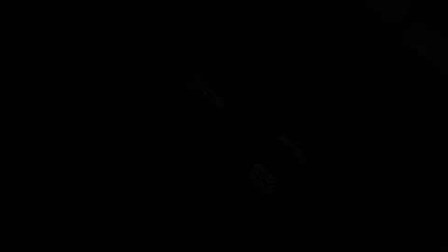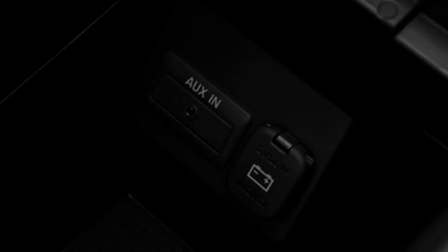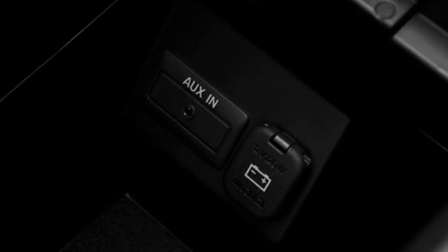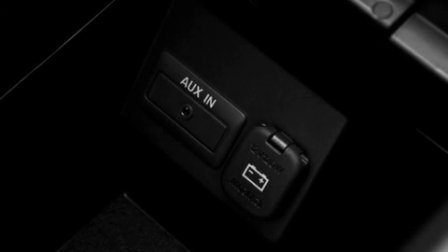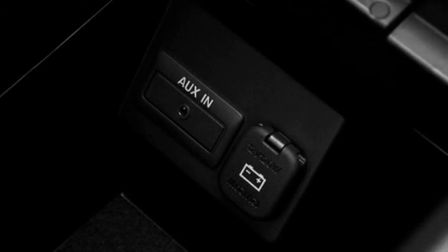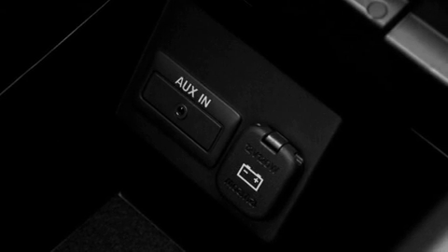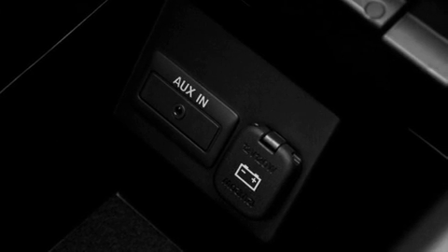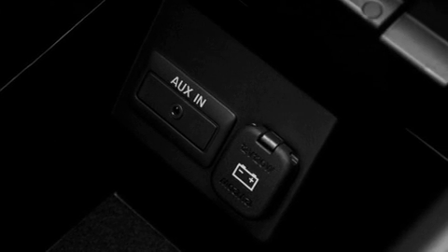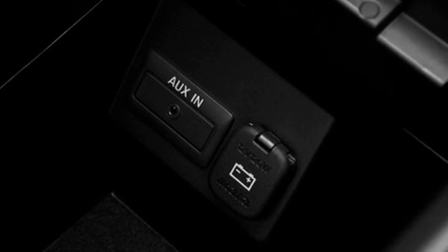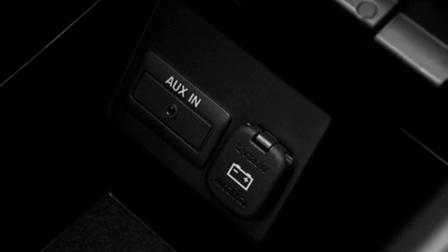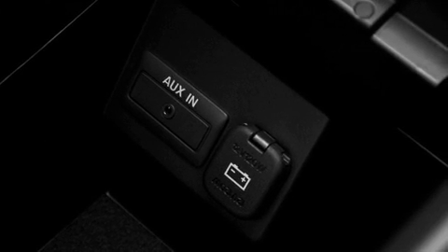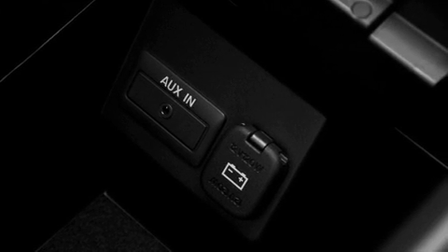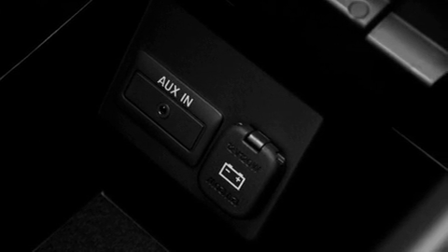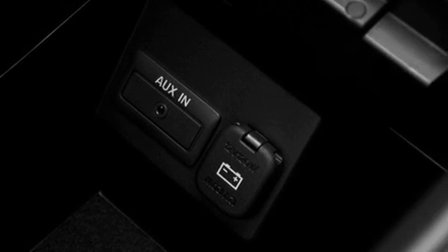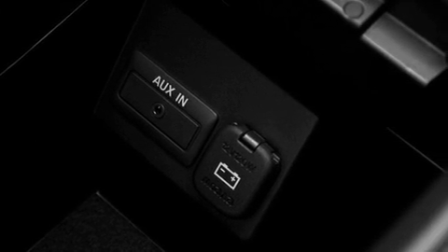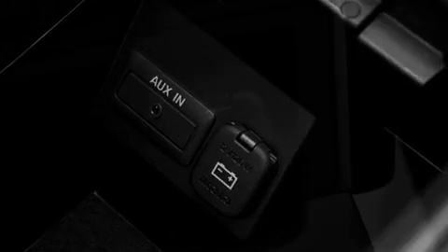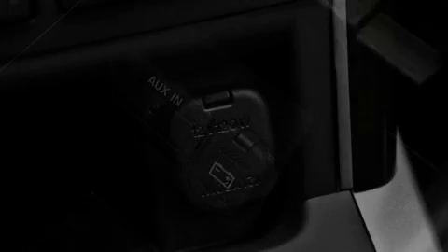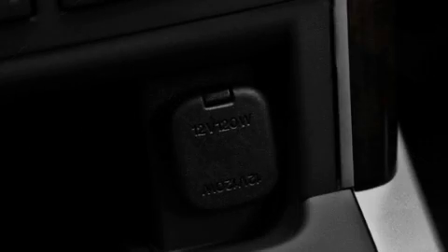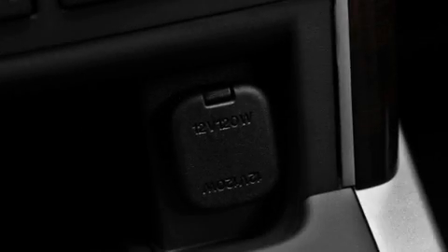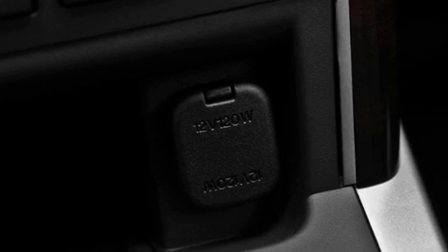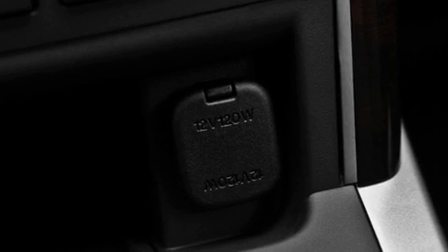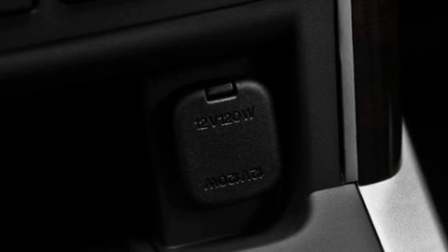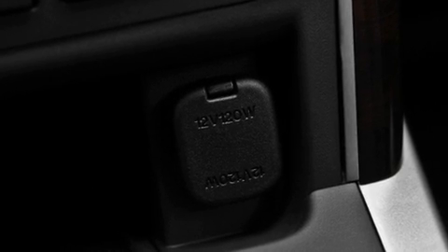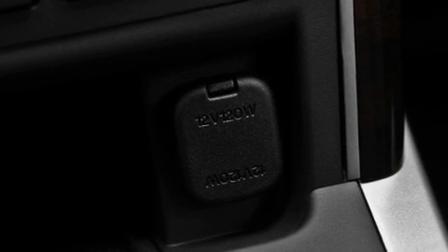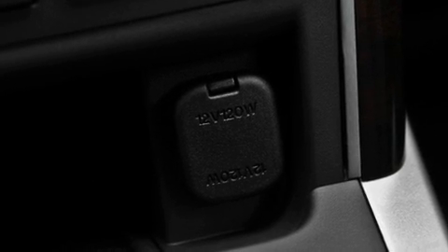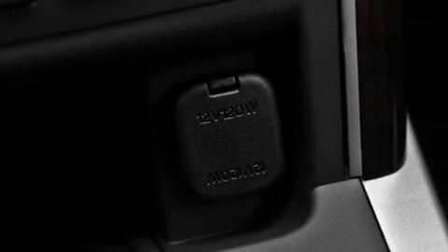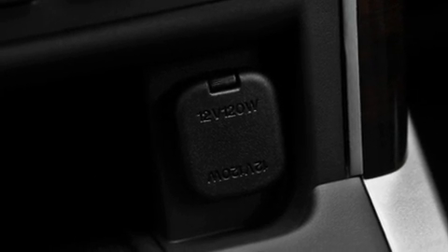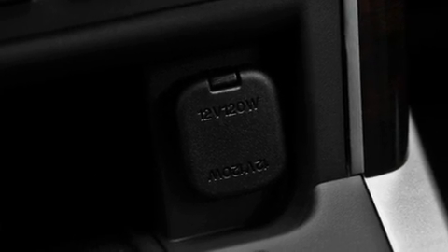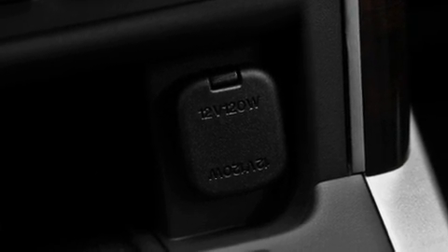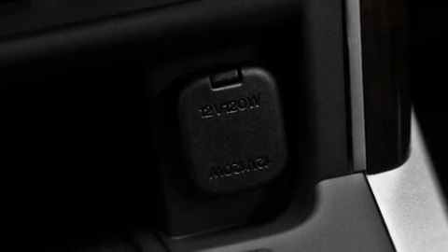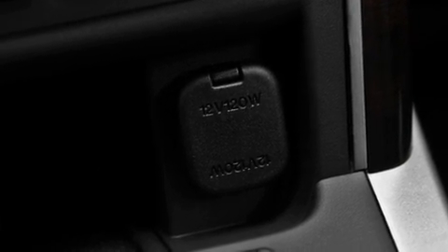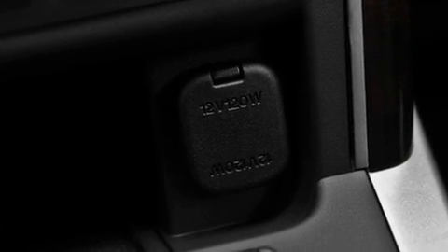Its top features include a moonroof, heated seats, cruise control, a CD player, leather seats, and a multi-link rear suspension.